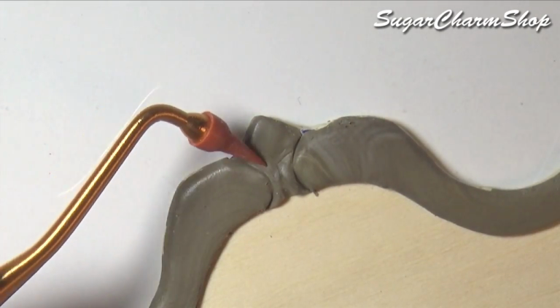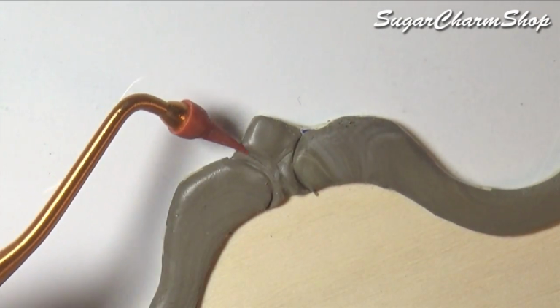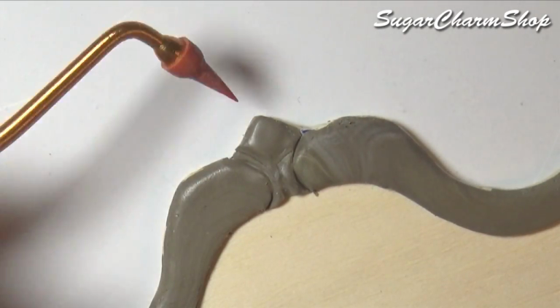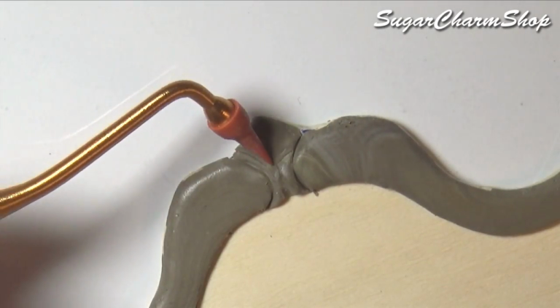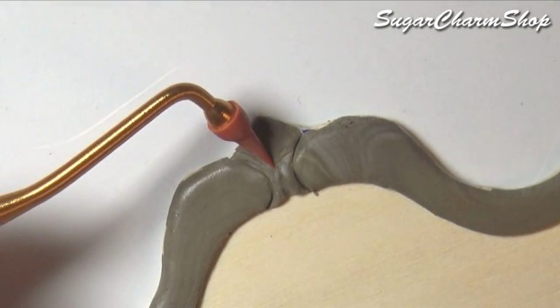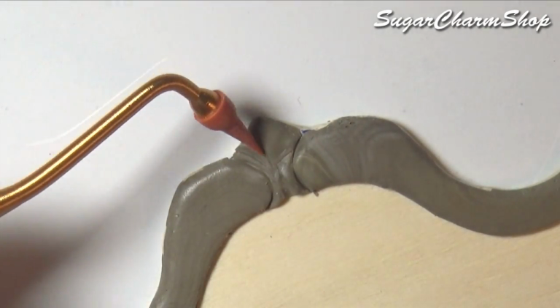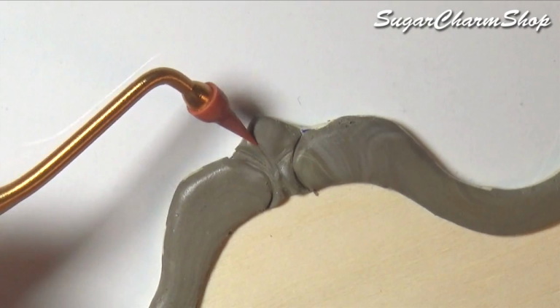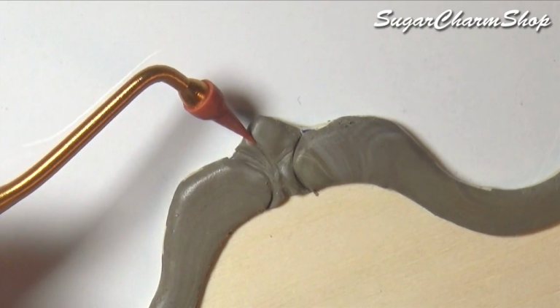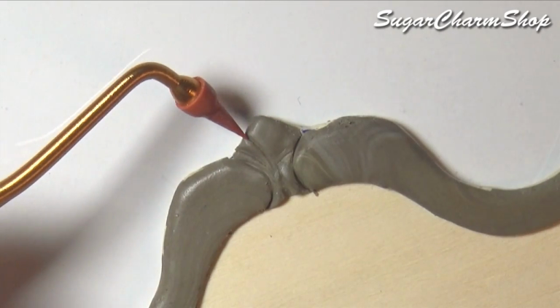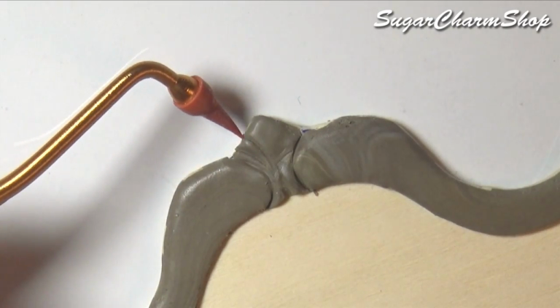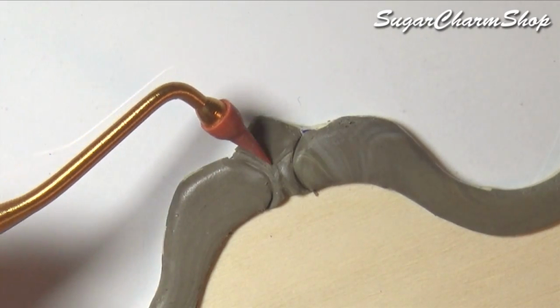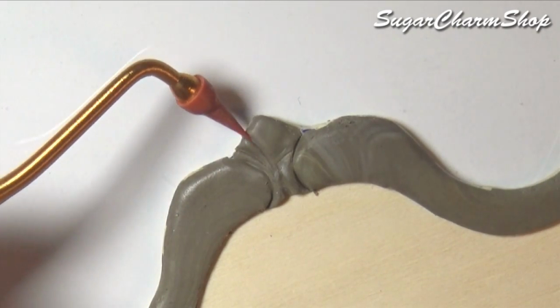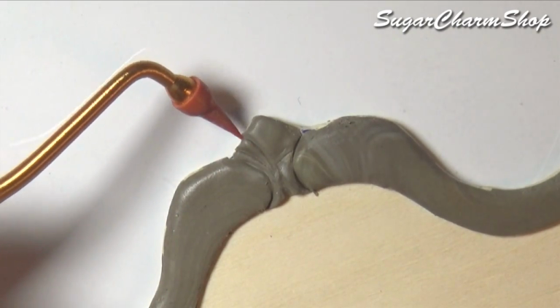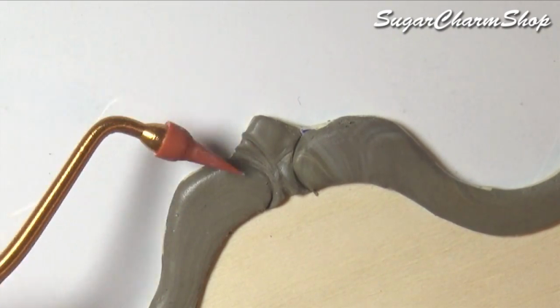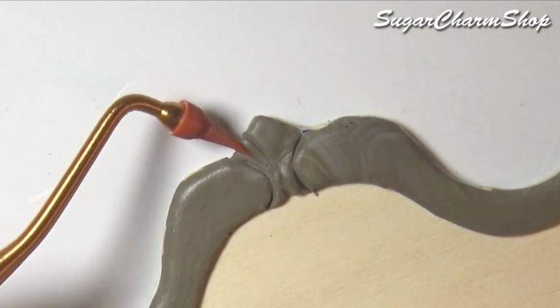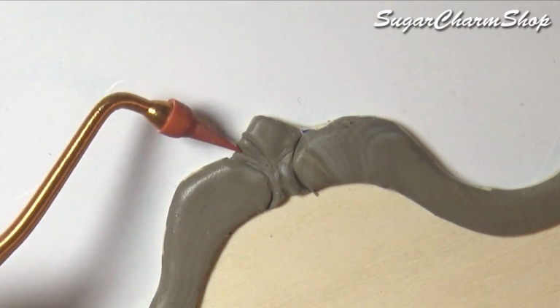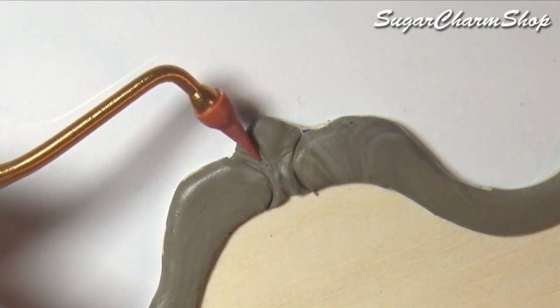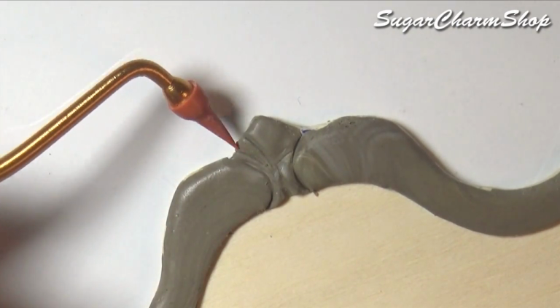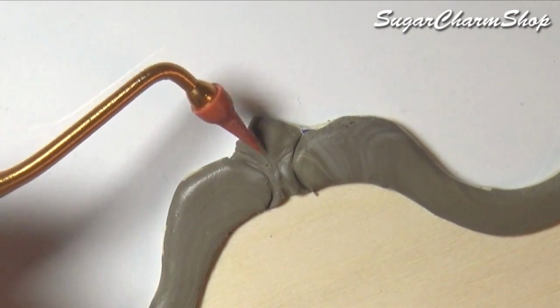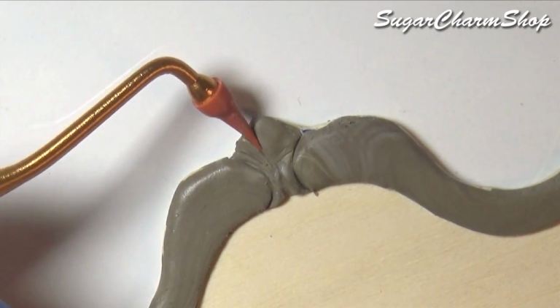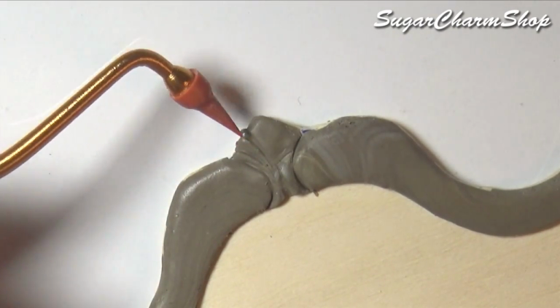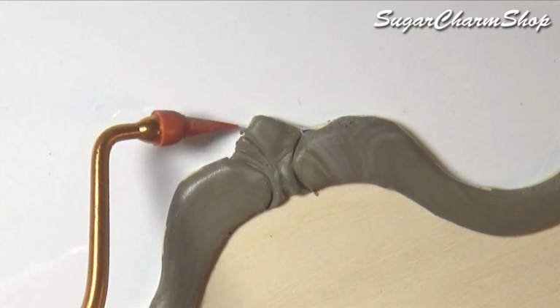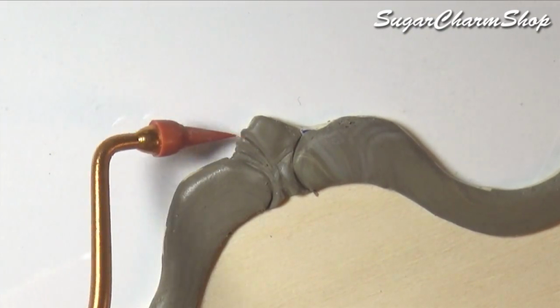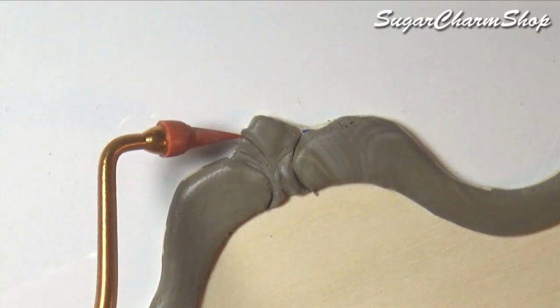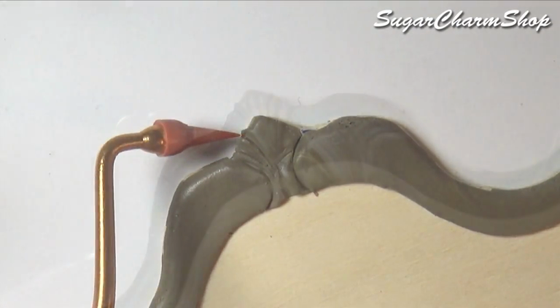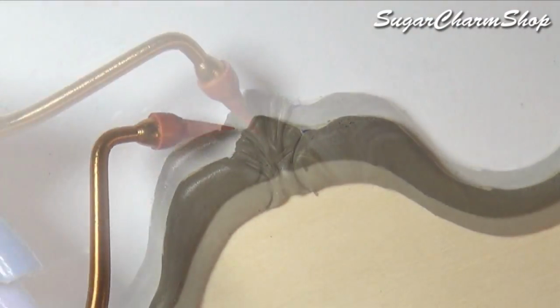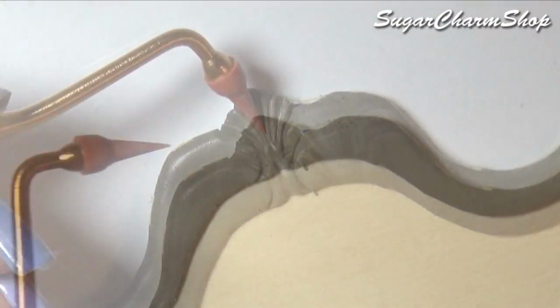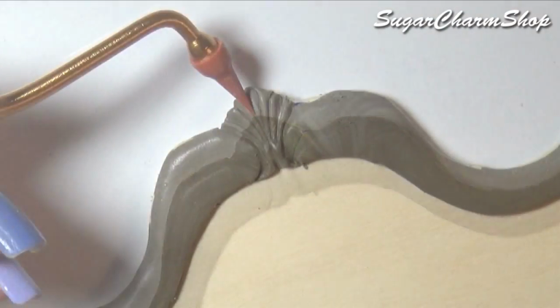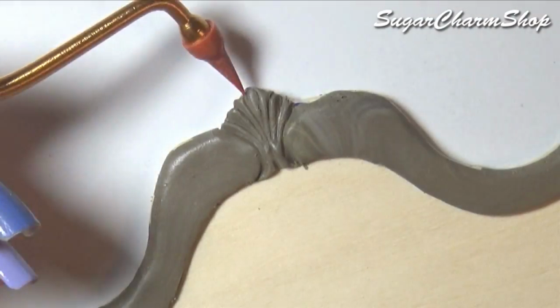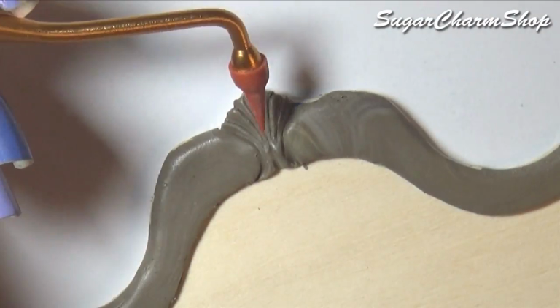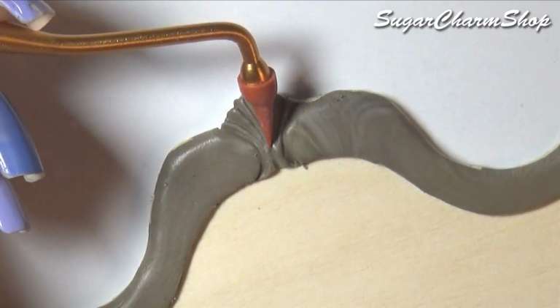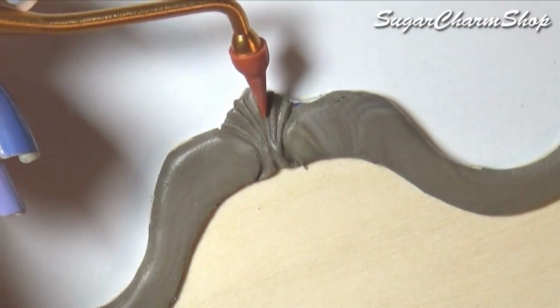Usually I do prefer carving the design into the actual wood, but I just want to show you a different method if you find that easier.